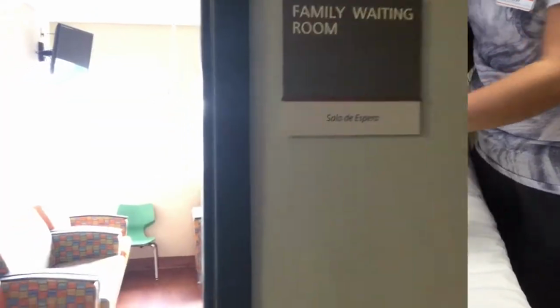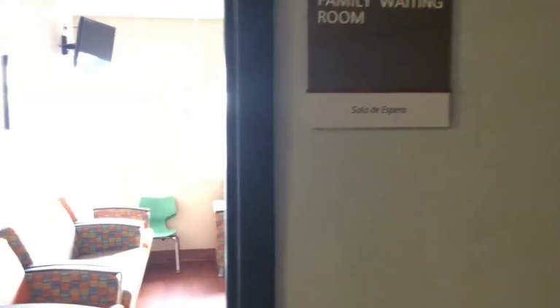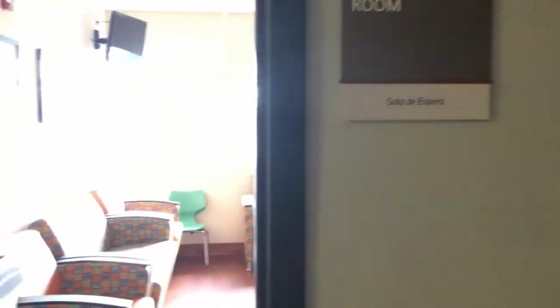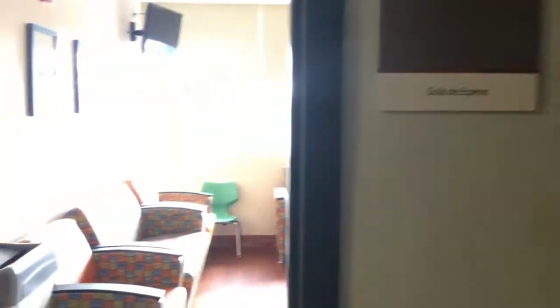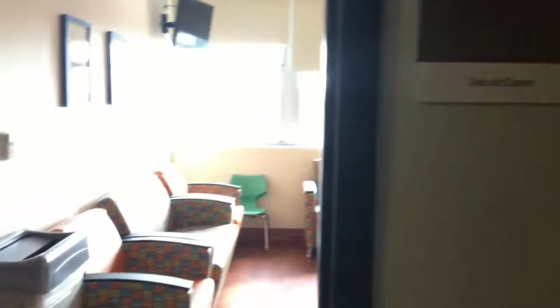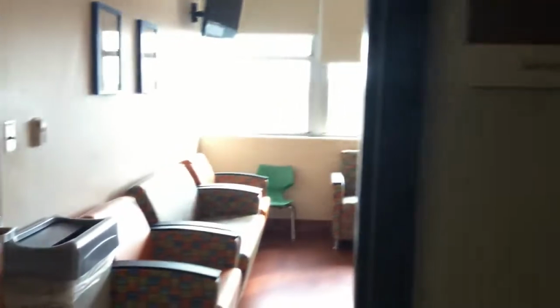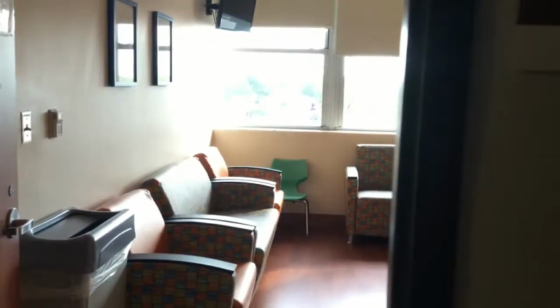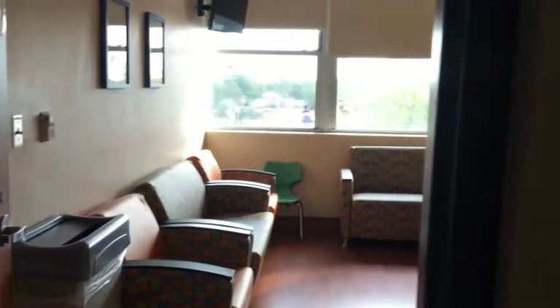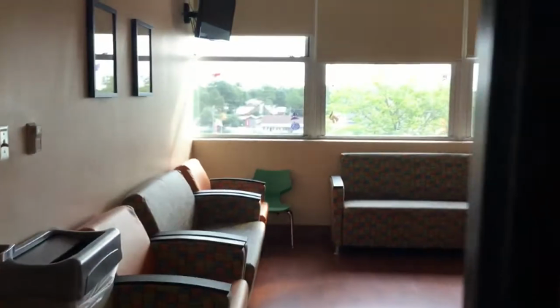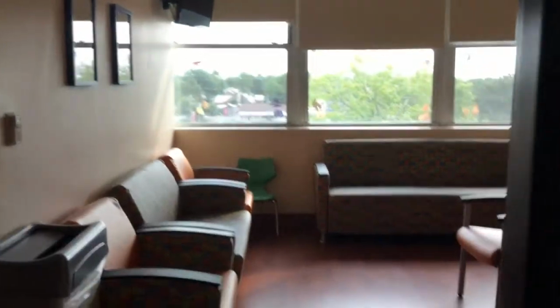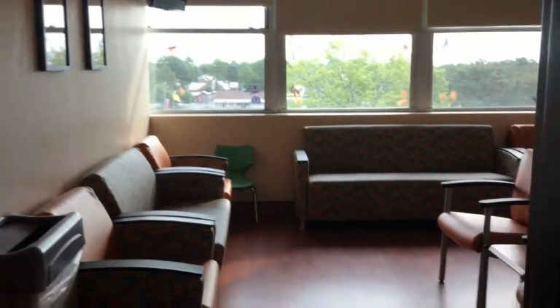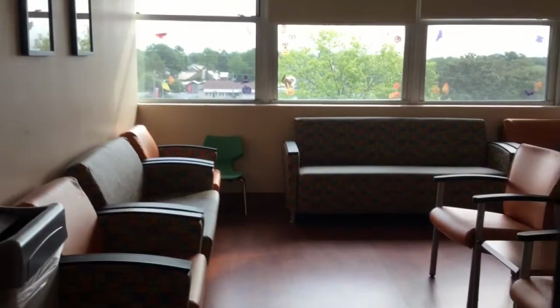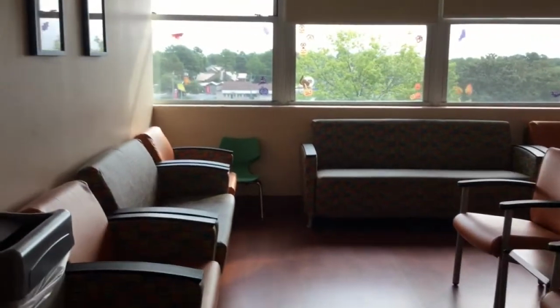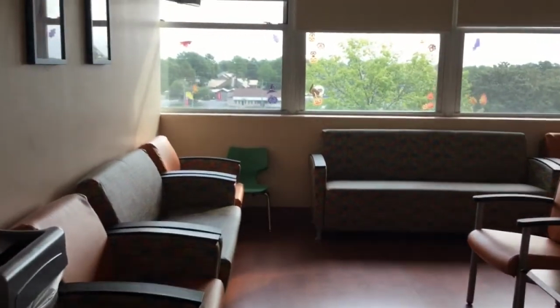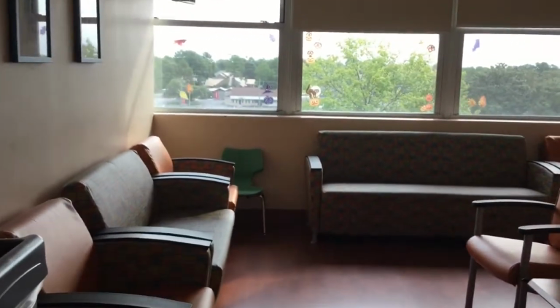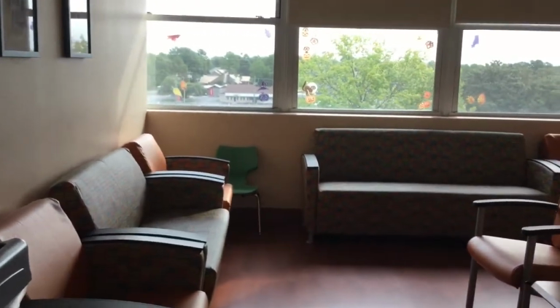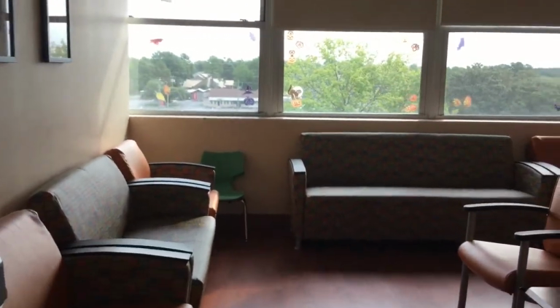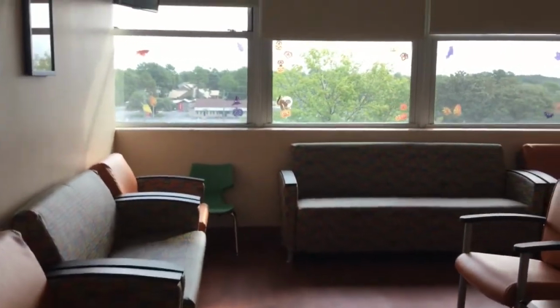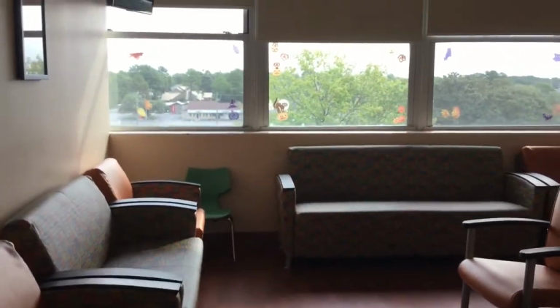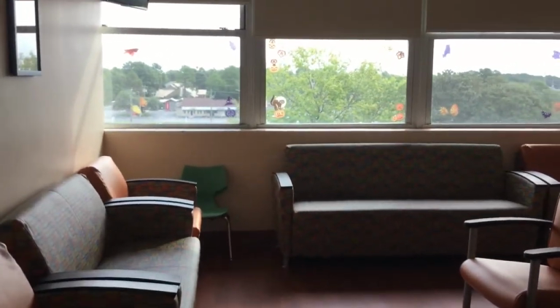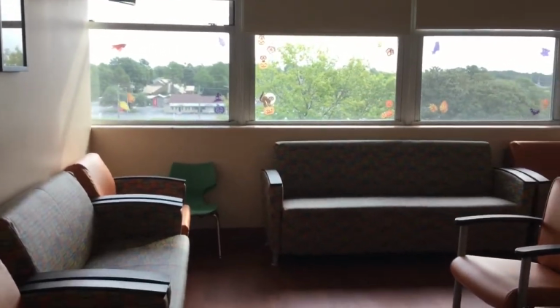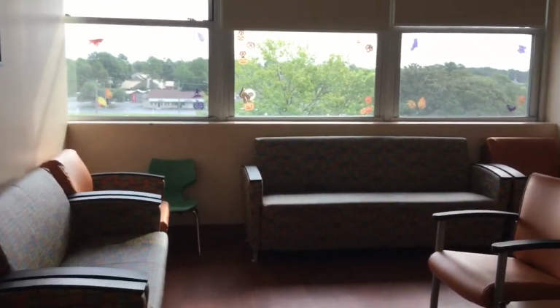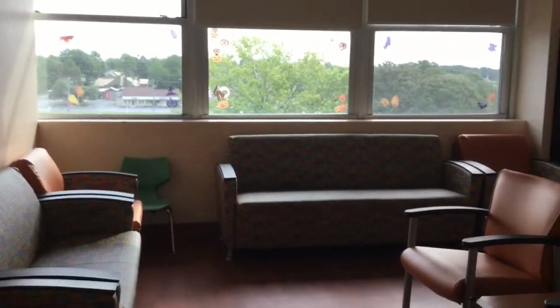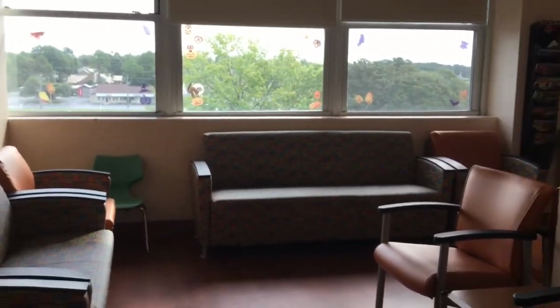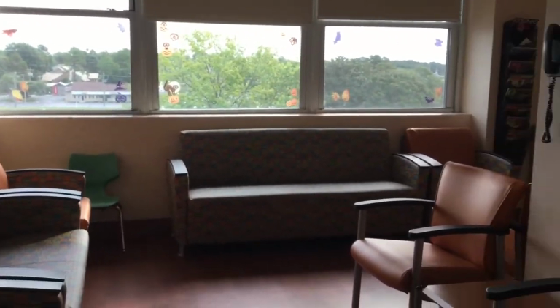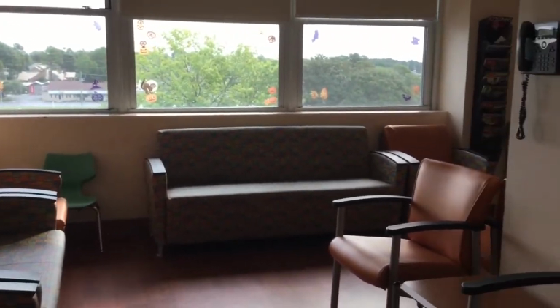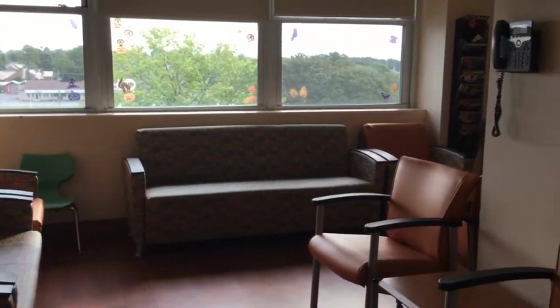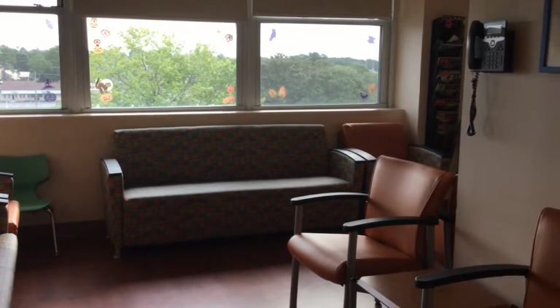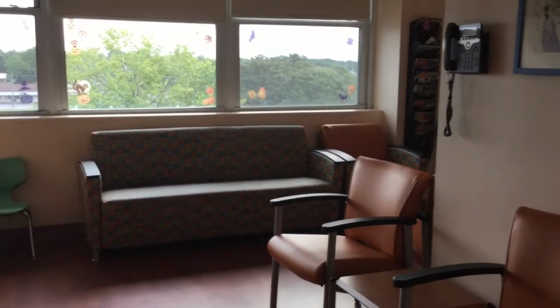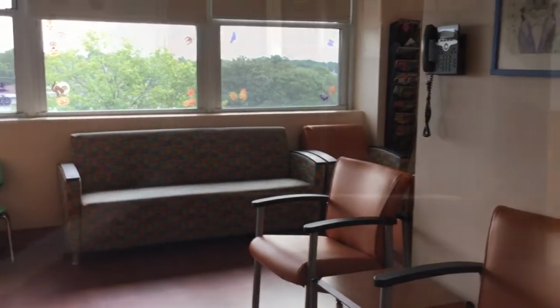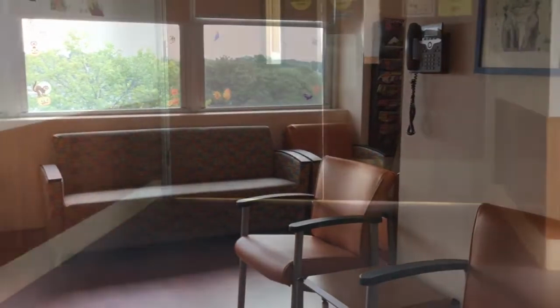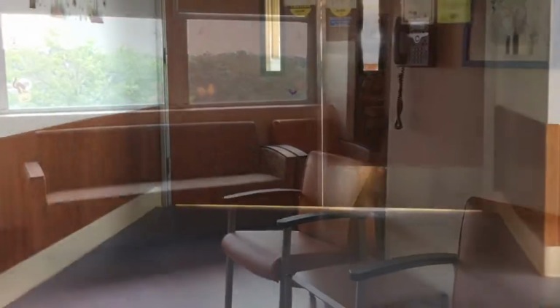This is the family waiting room. This is where families can come and relax during your stay at the hospital. It also has a bathroom that families can use.